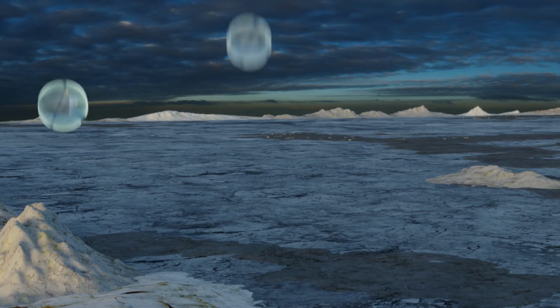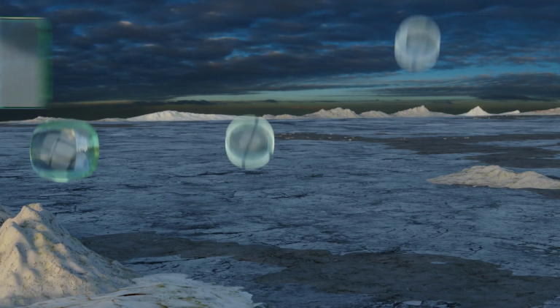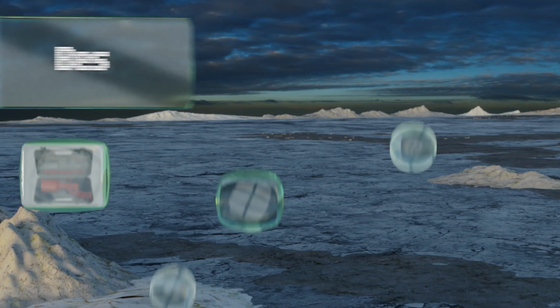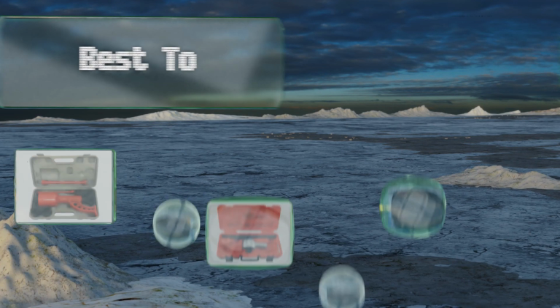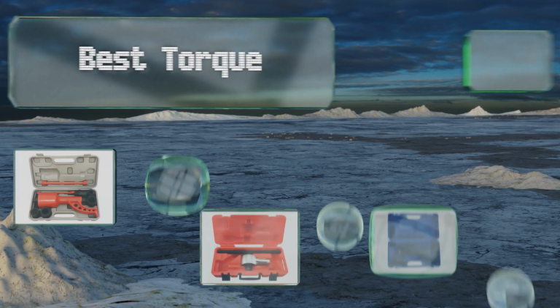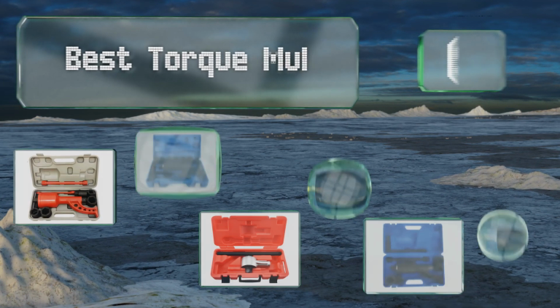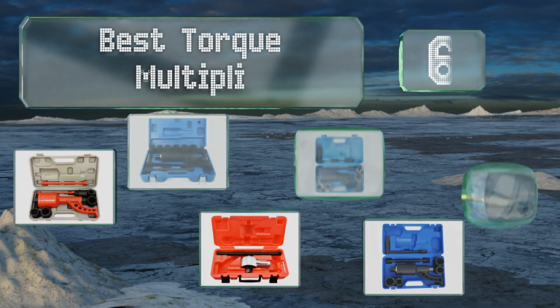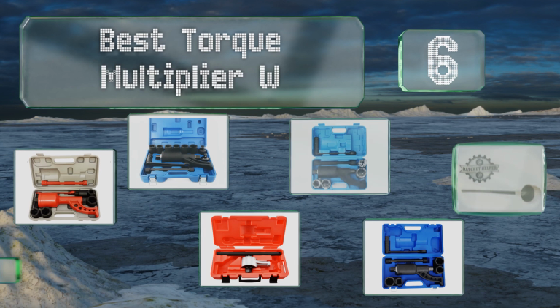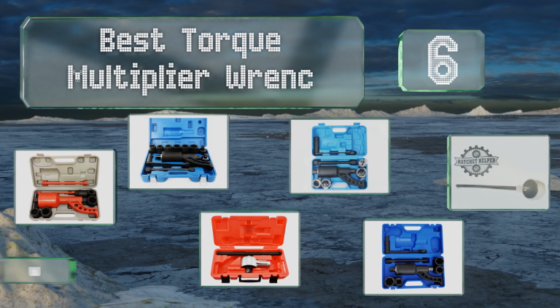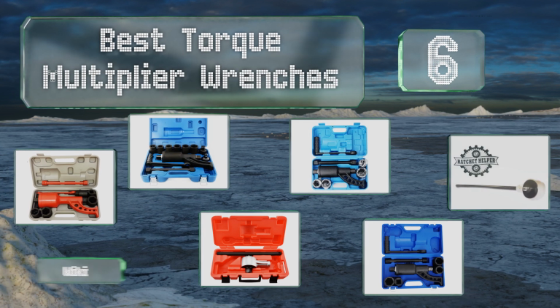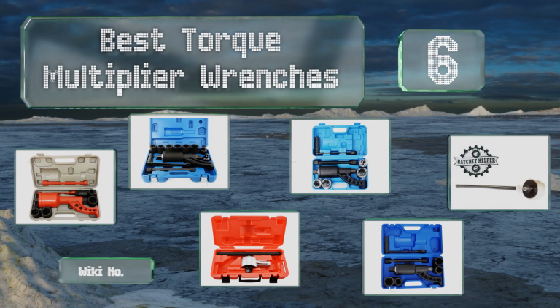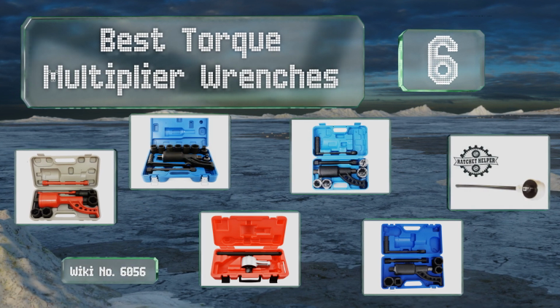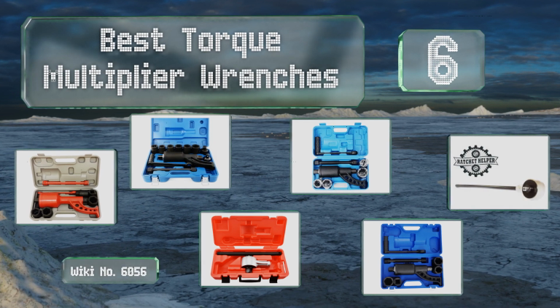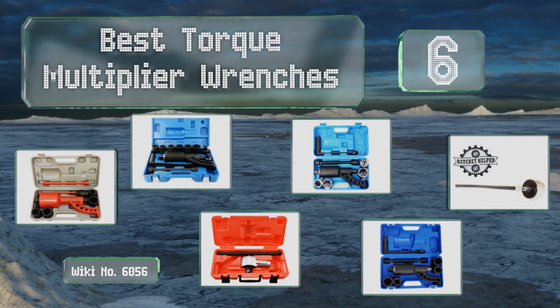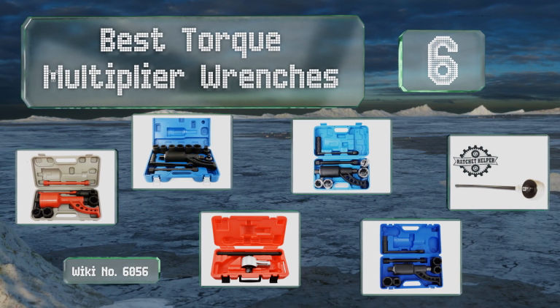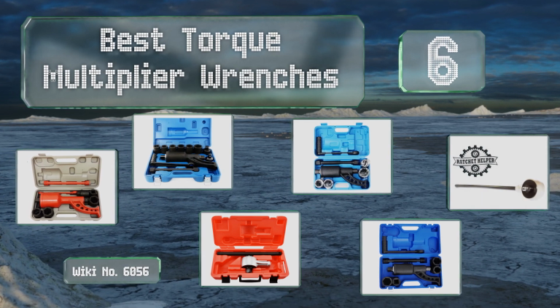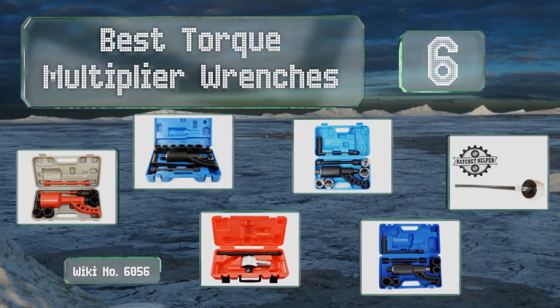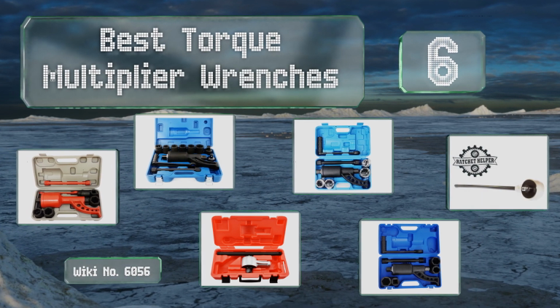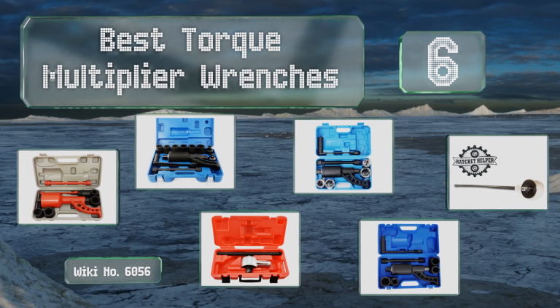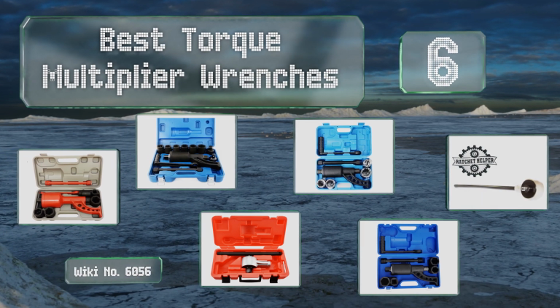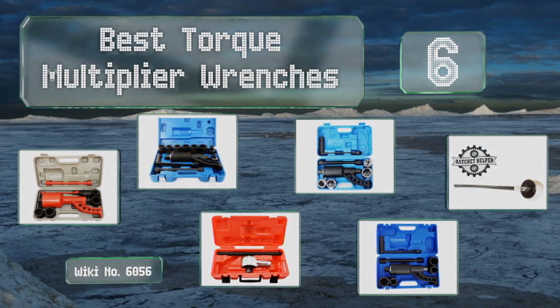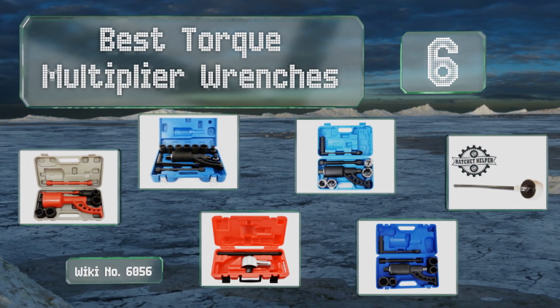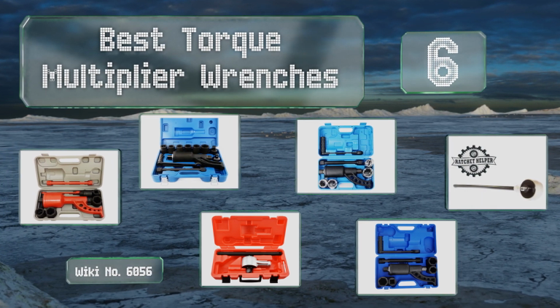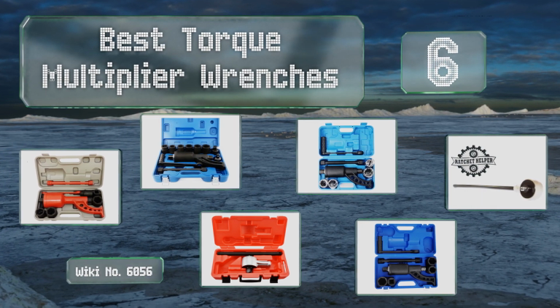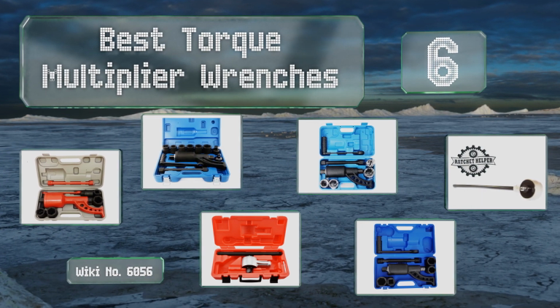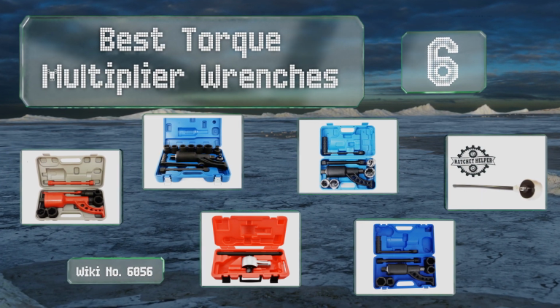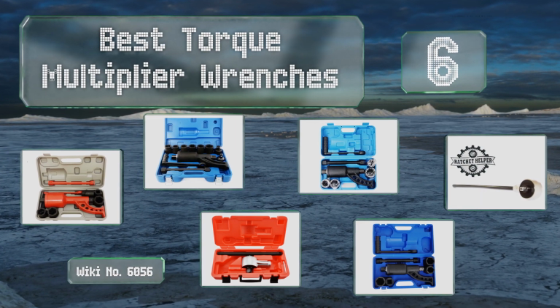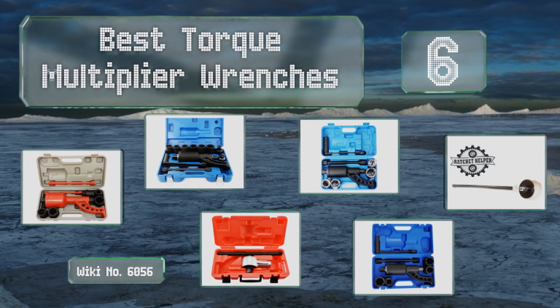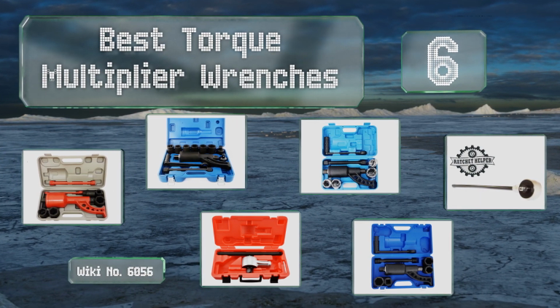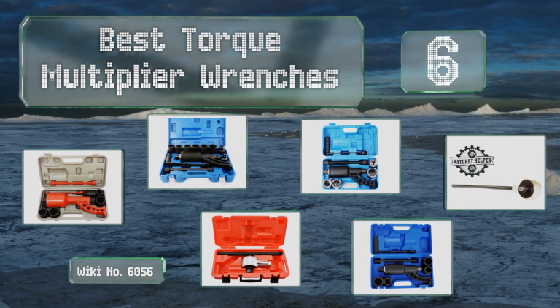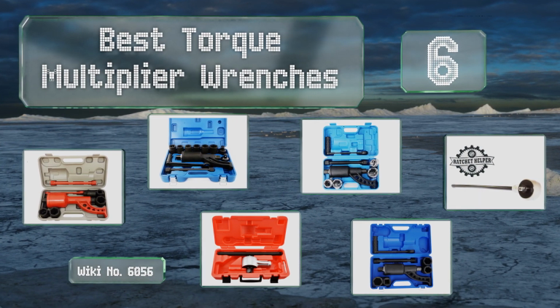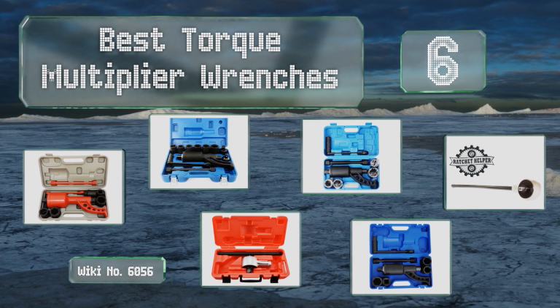Easyvid presents the six best torque multiplier wrenches. Let's get started with the list.